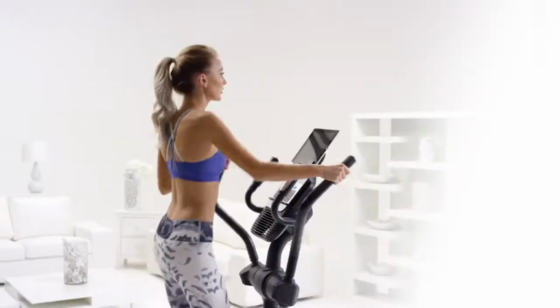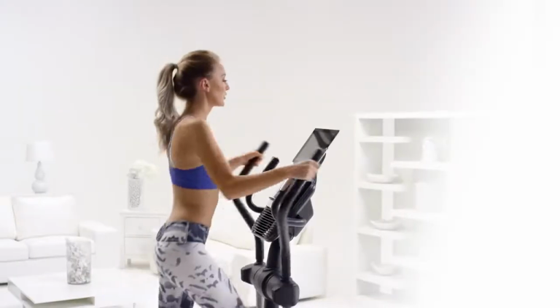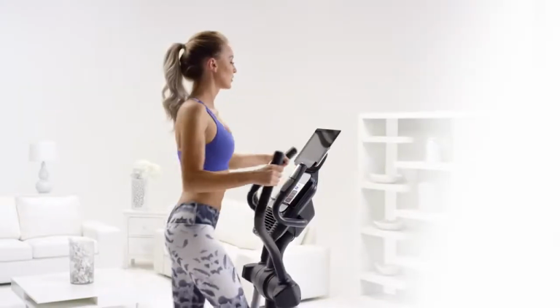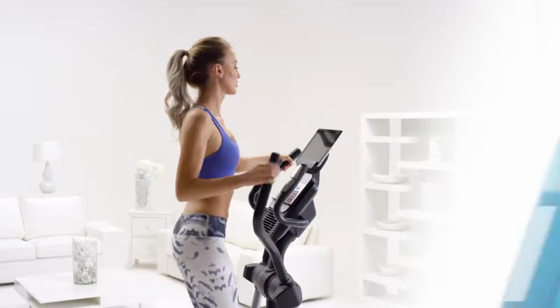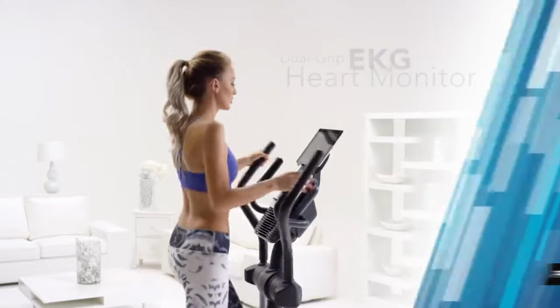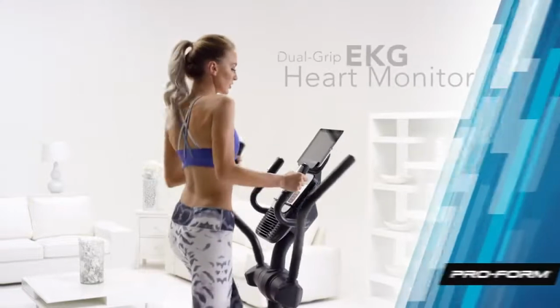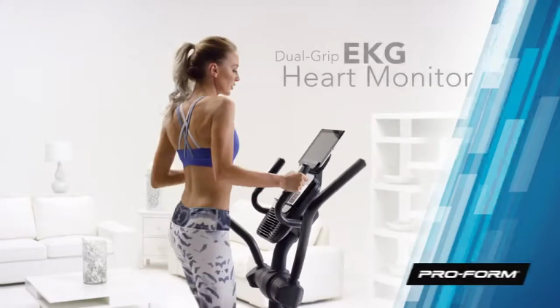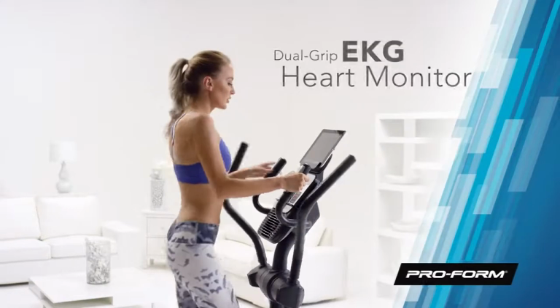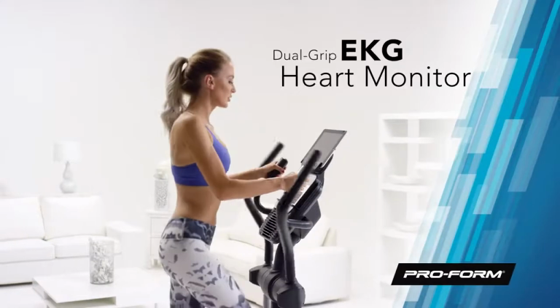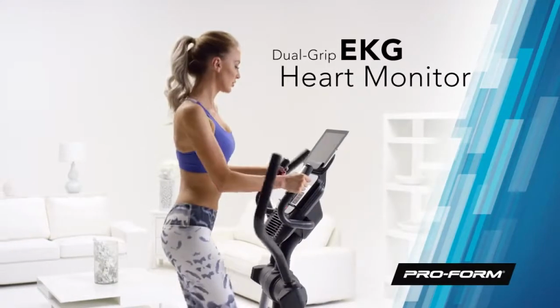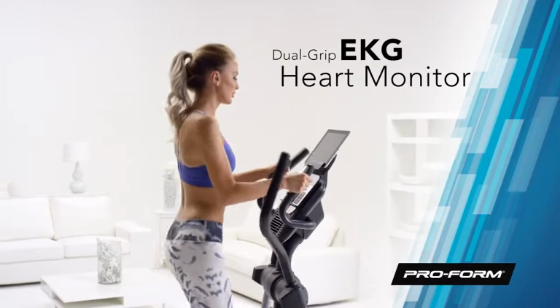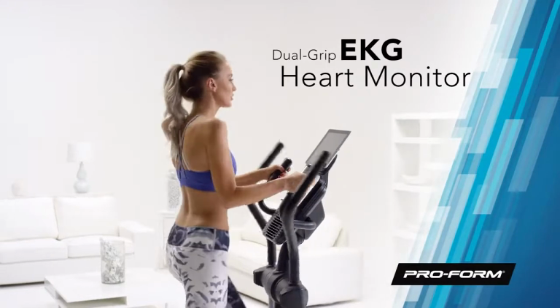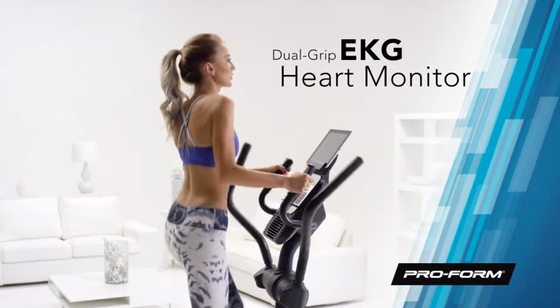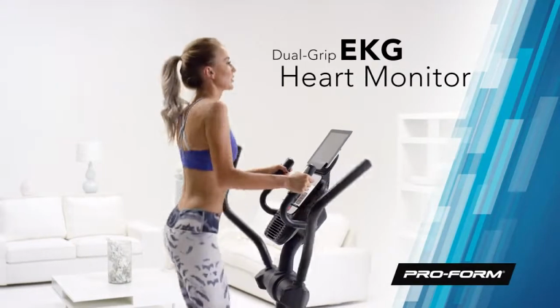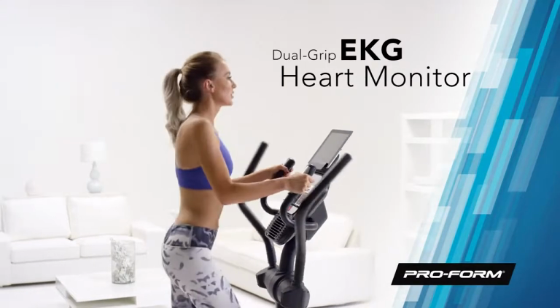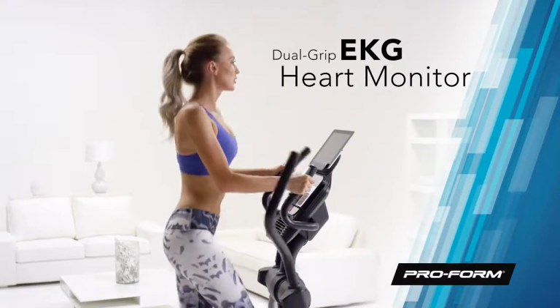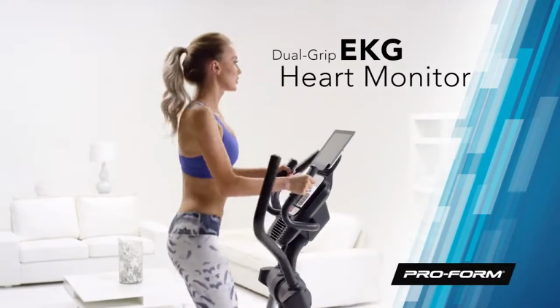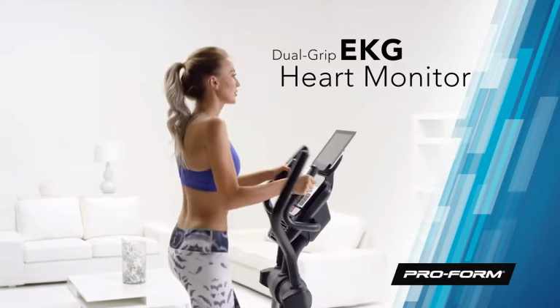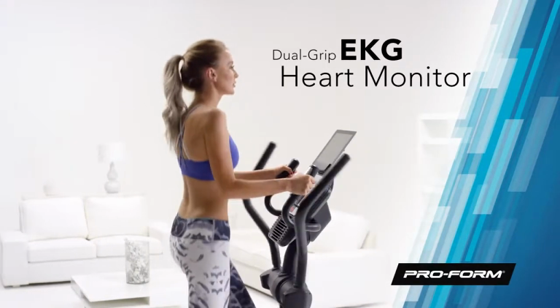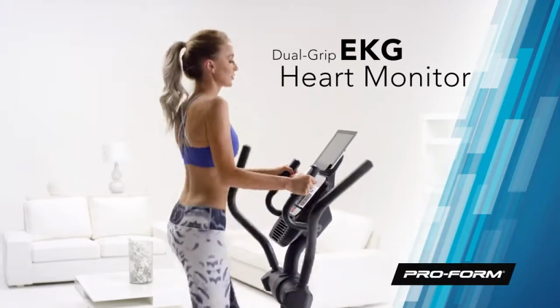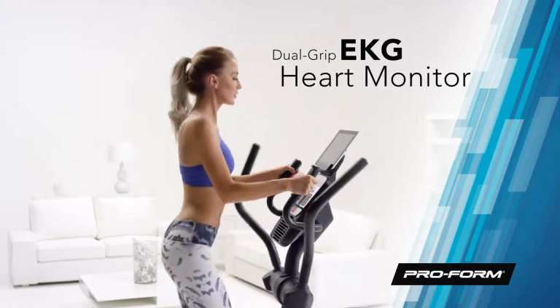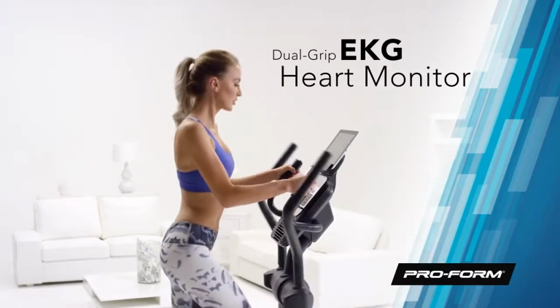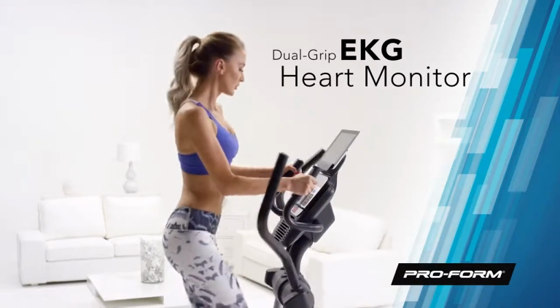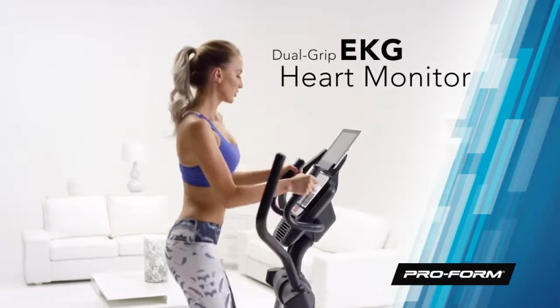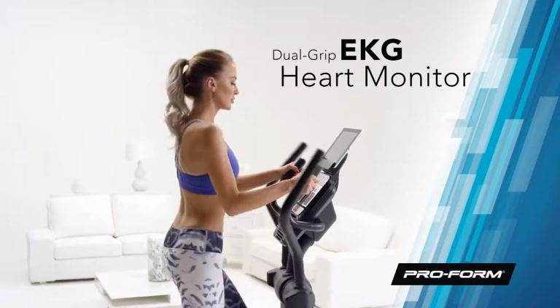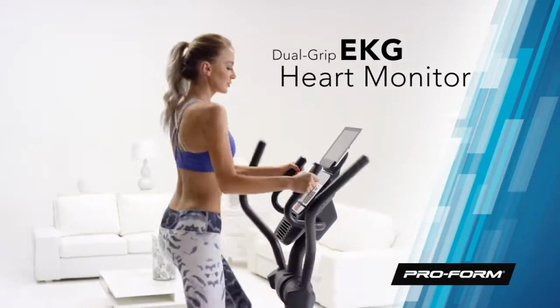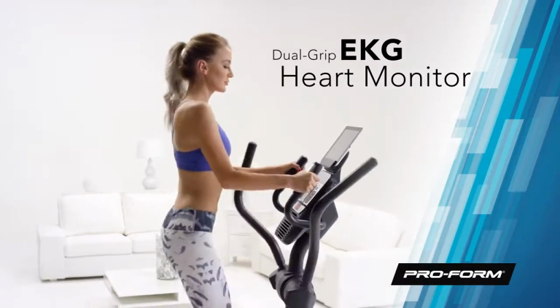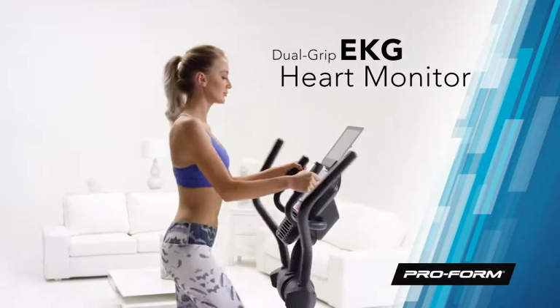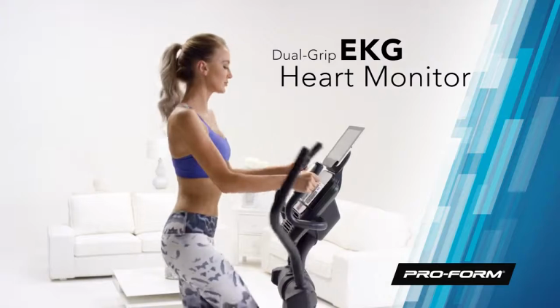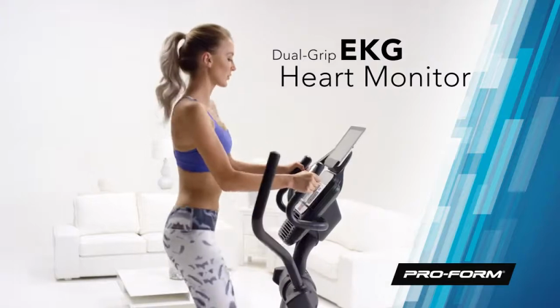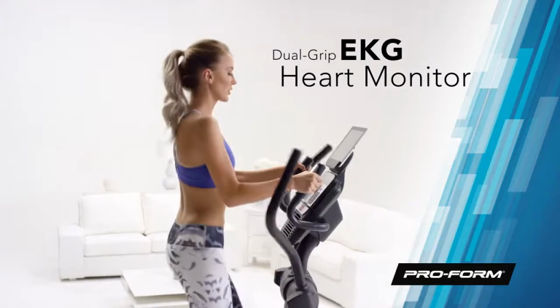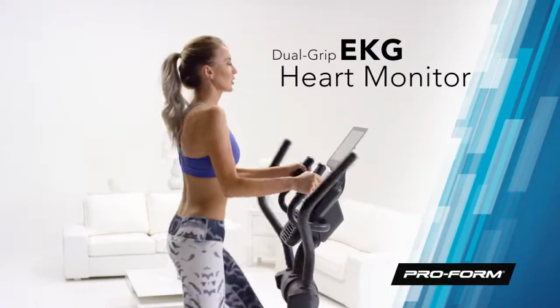When you're in your target heart rate zone, you're more effective. So use the fast and reliable in-handle grips to monitor your heart rate readout.